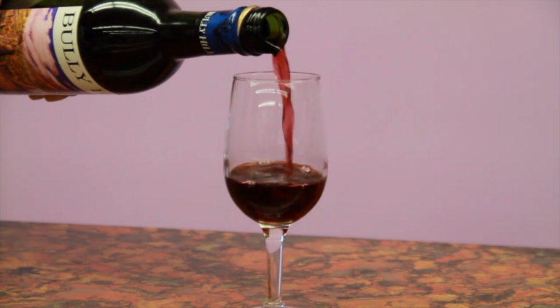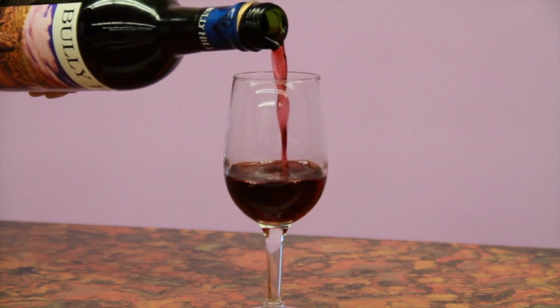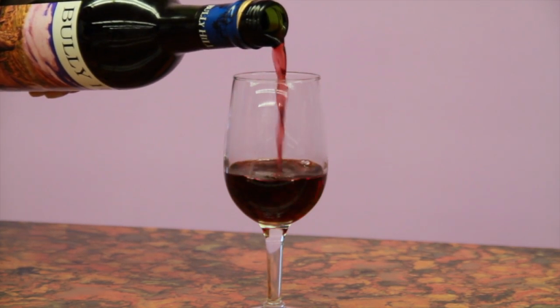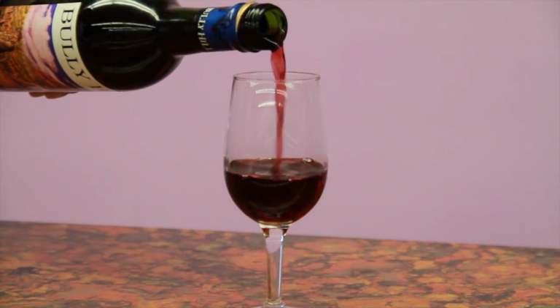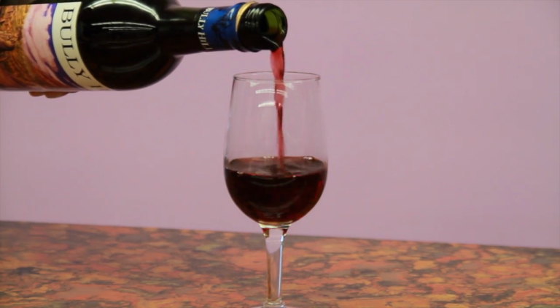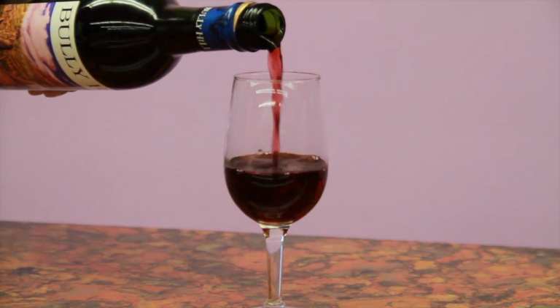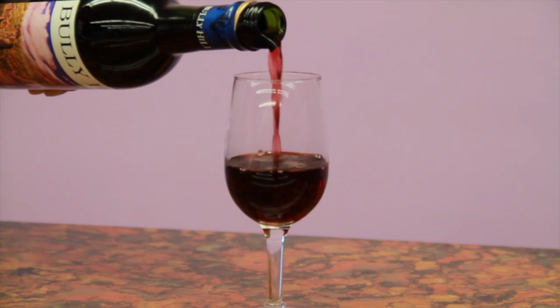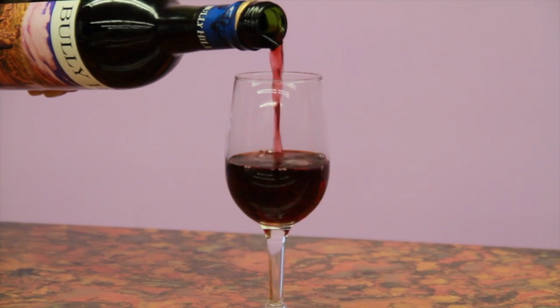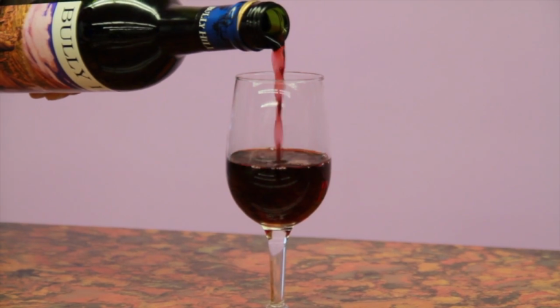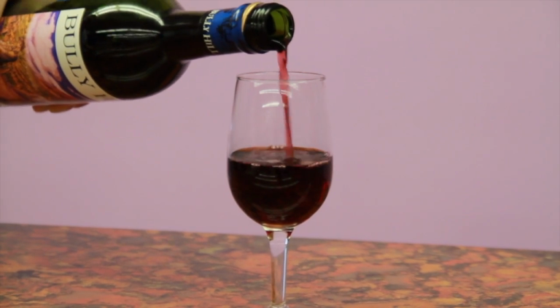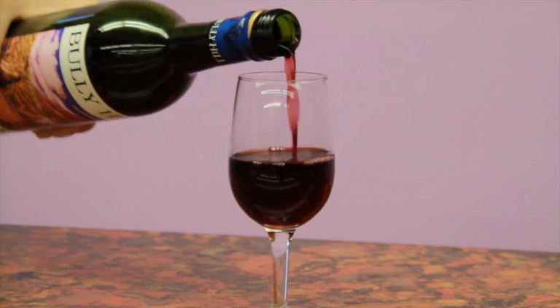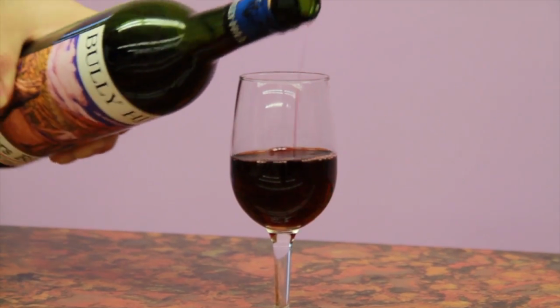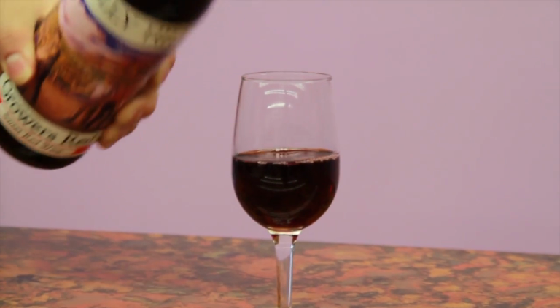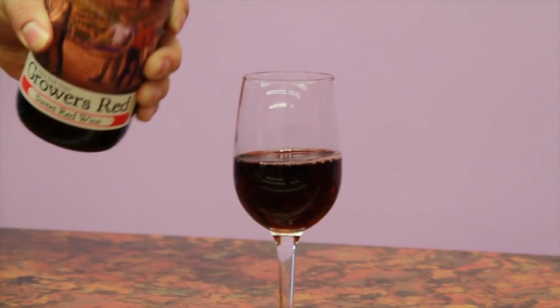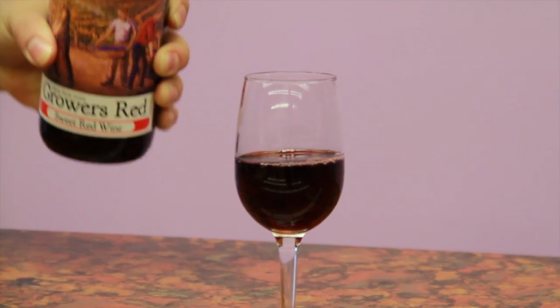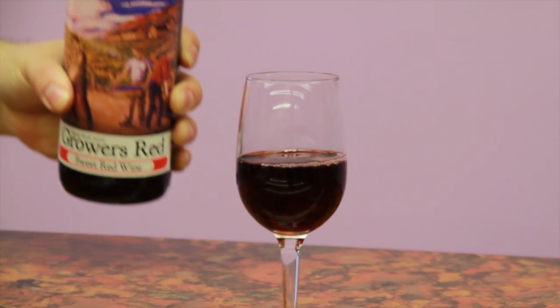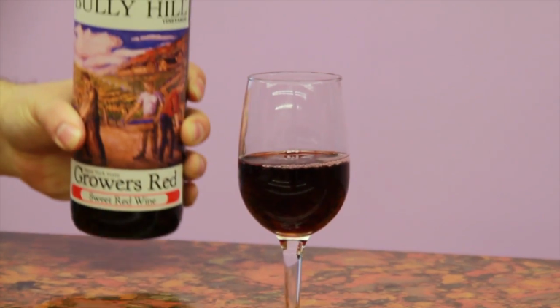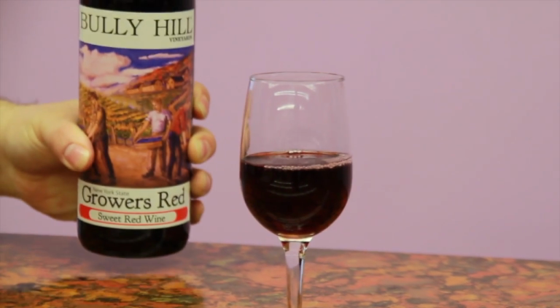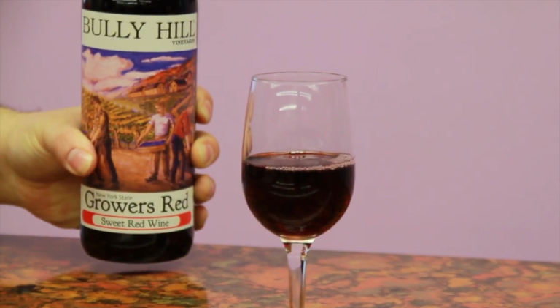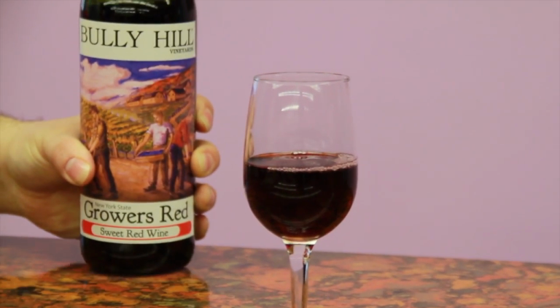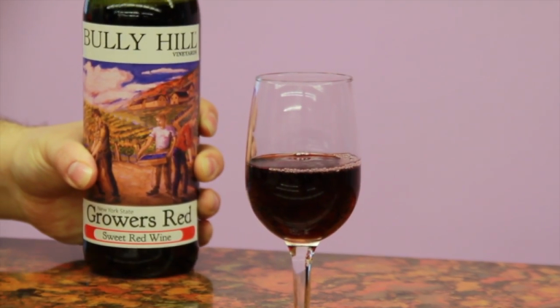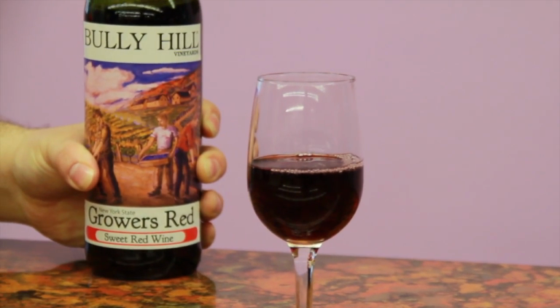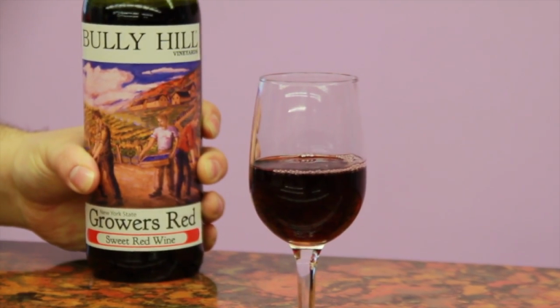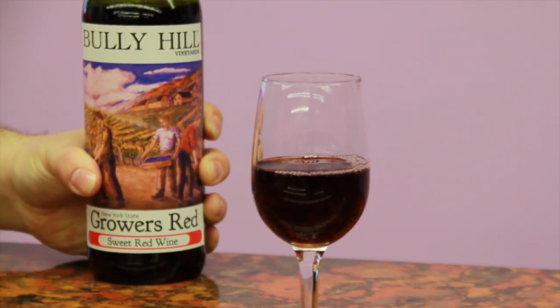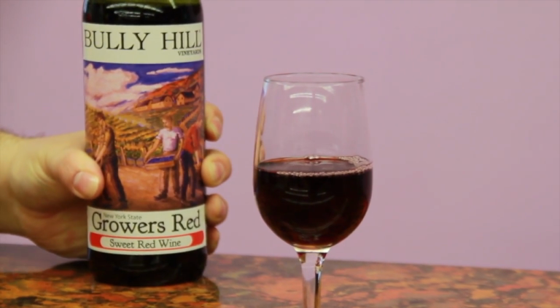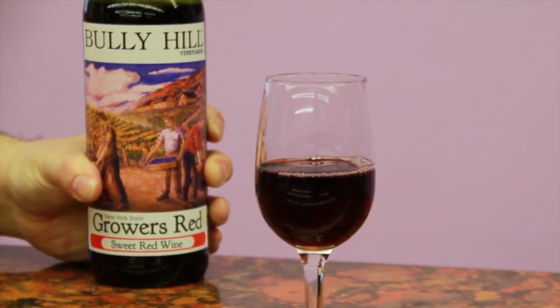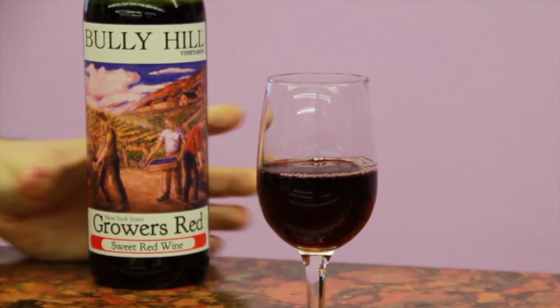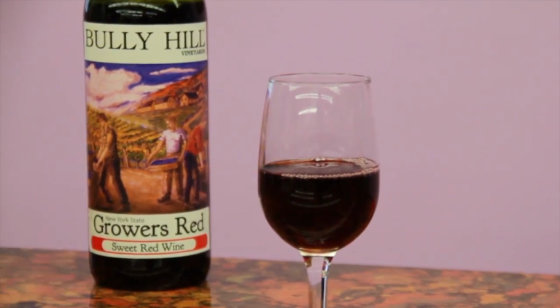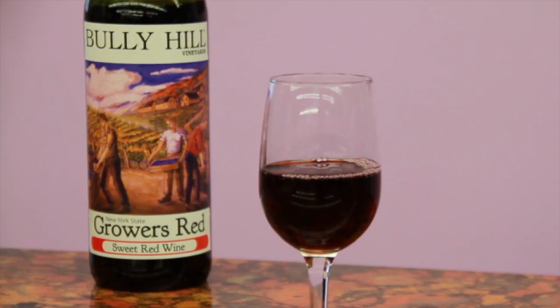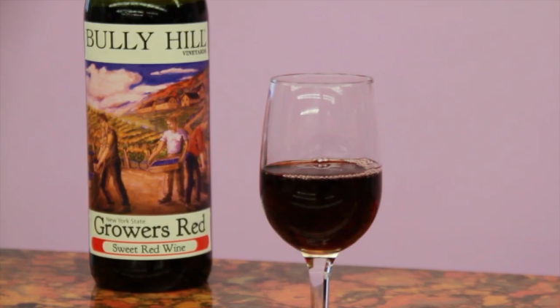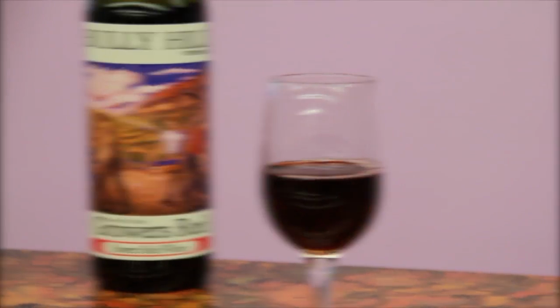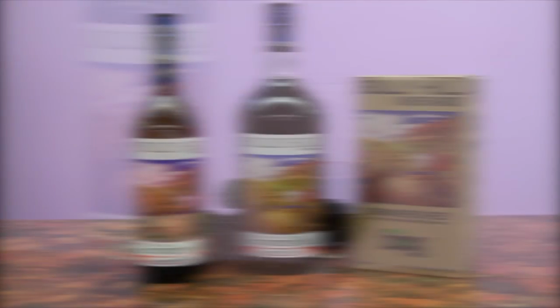The primary grape found in Grower's Red is called Concord, one of the most popular native varietals found in the Finger Lakes.